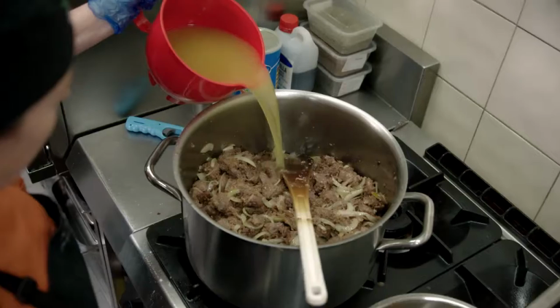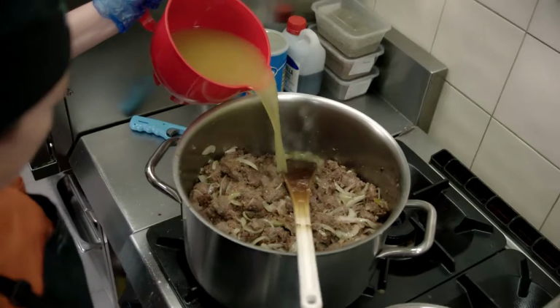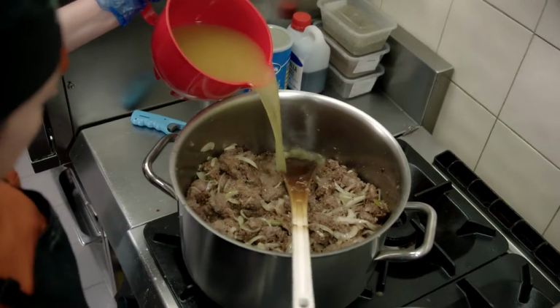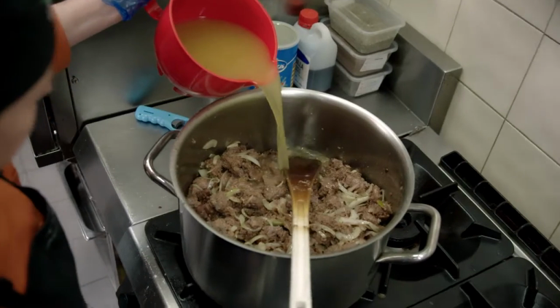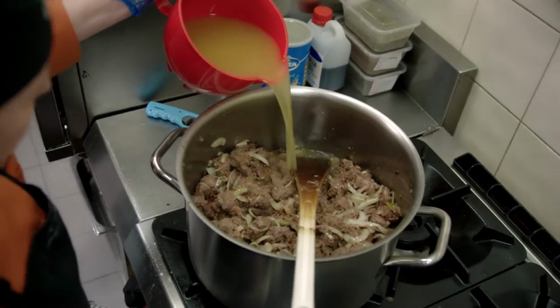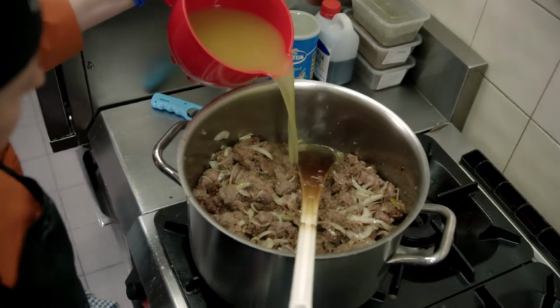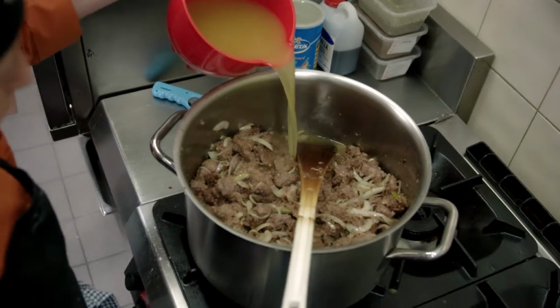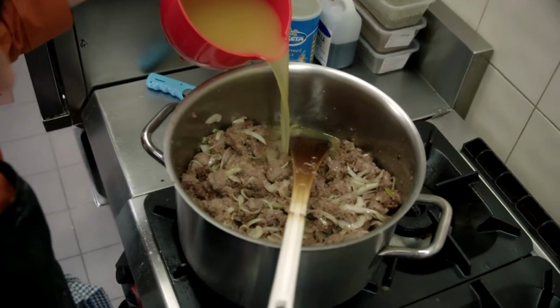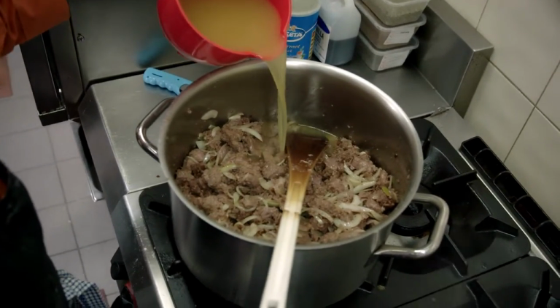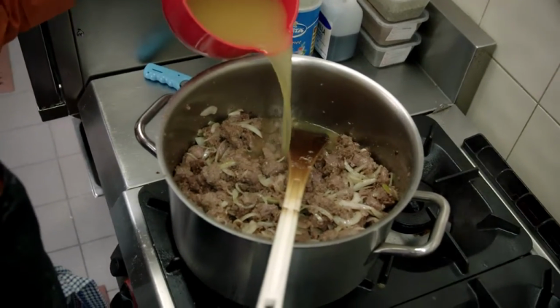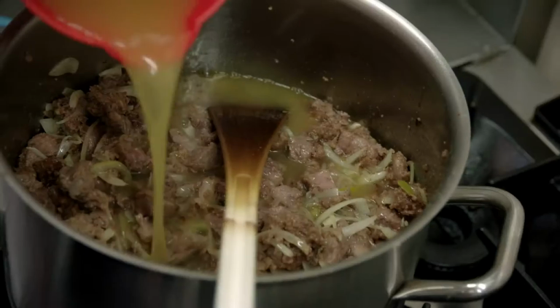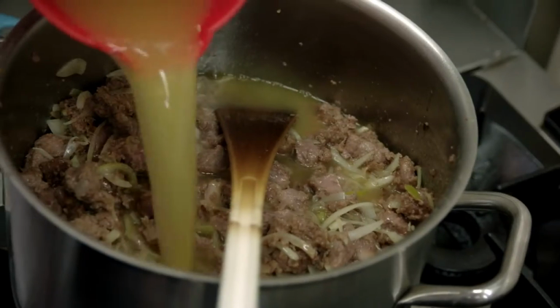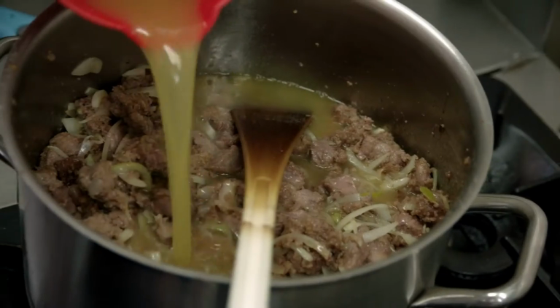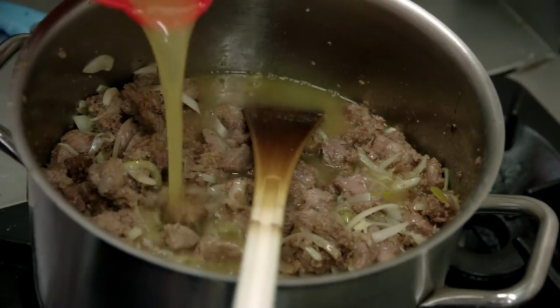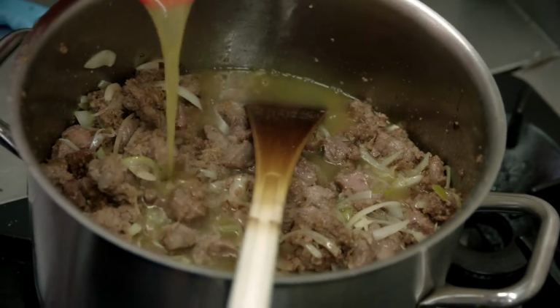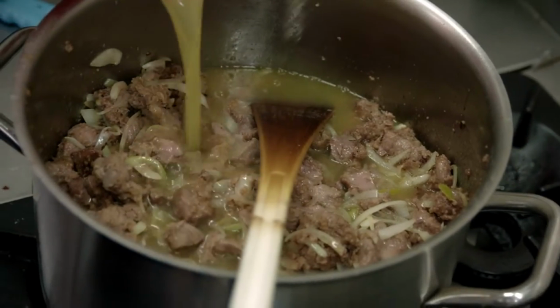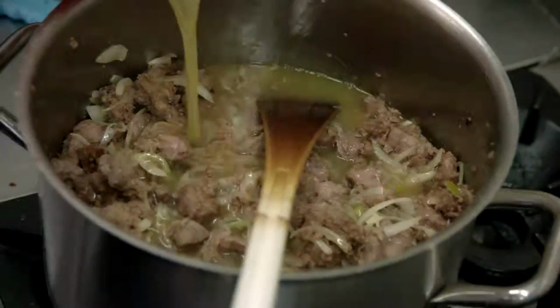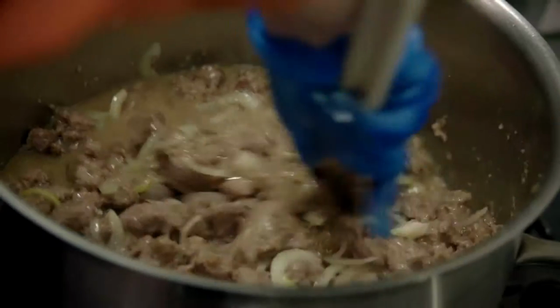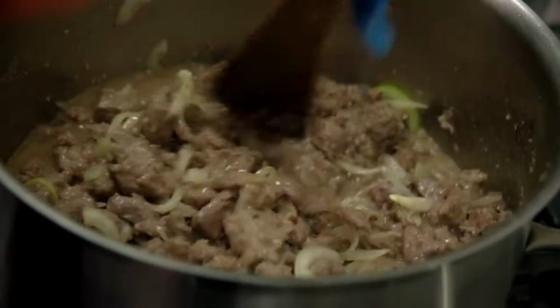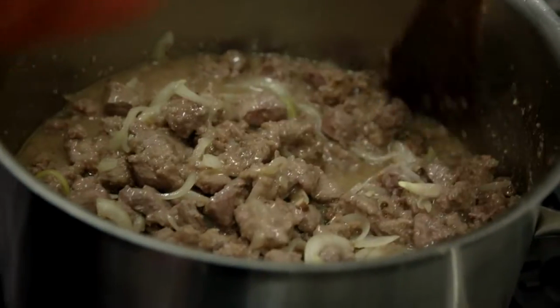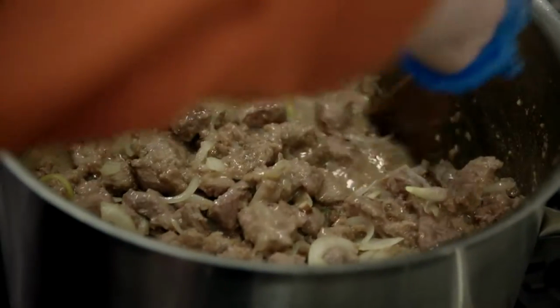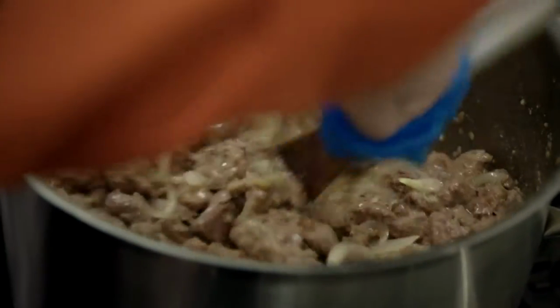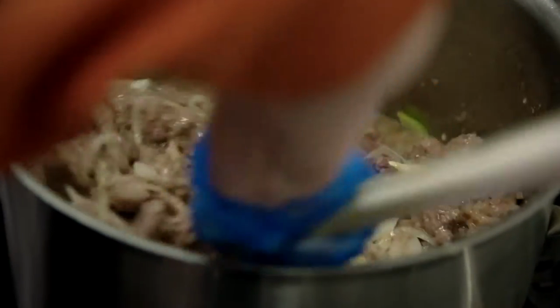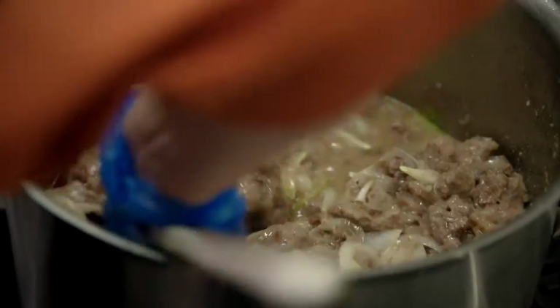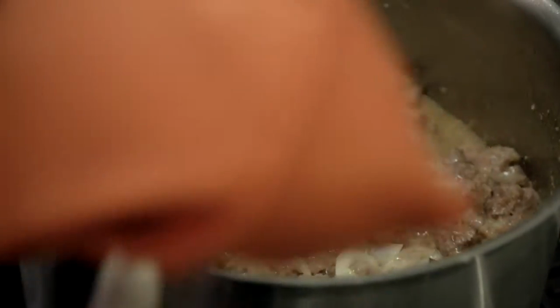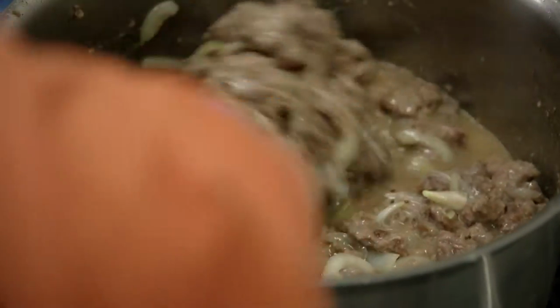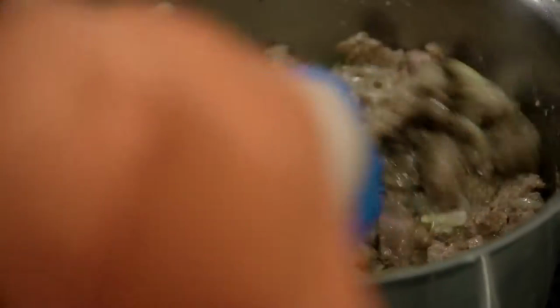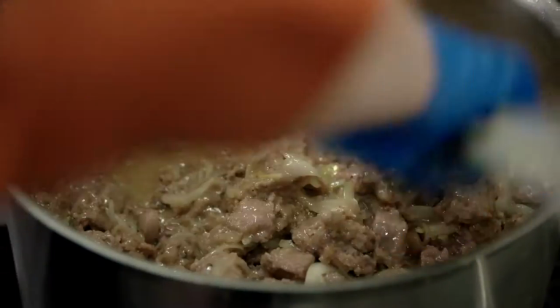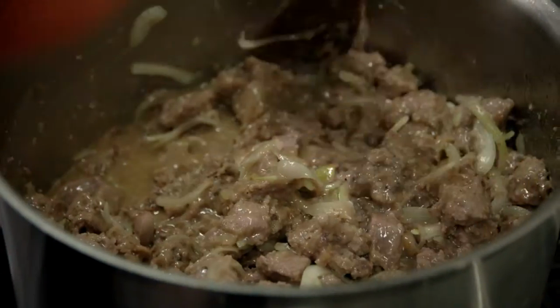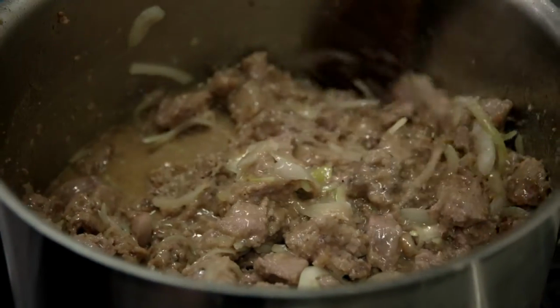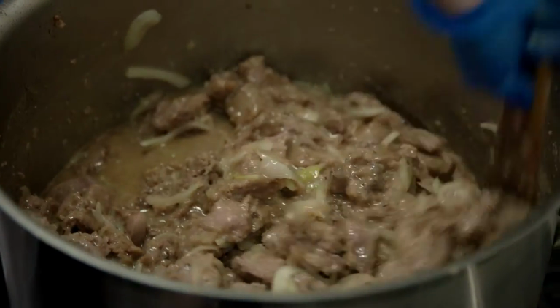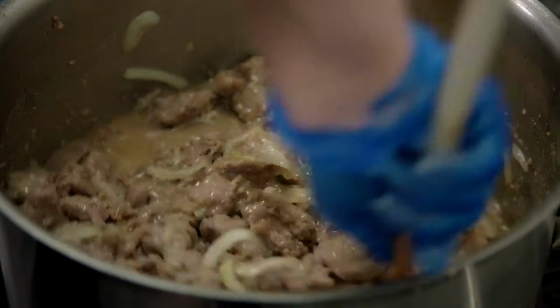Now you add your chicken stock — I've got about 2 litres here. And just simmer it for at least 2 hours until tender.